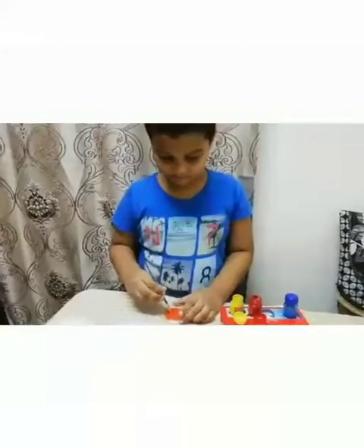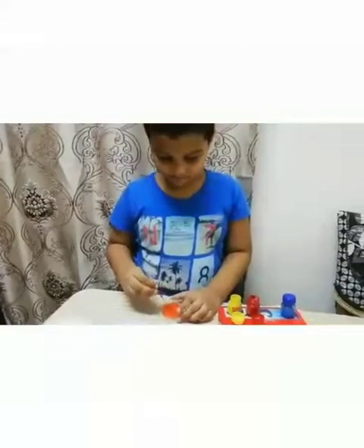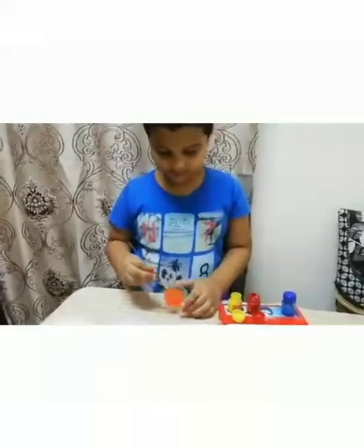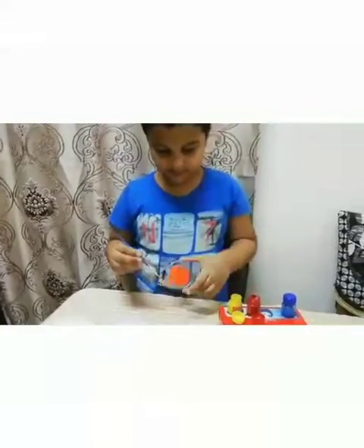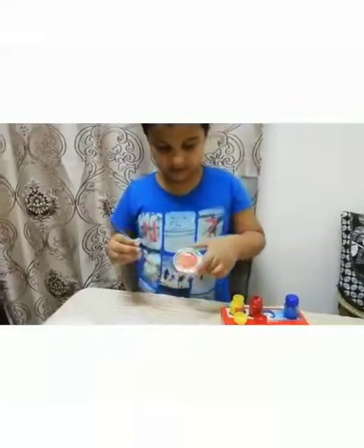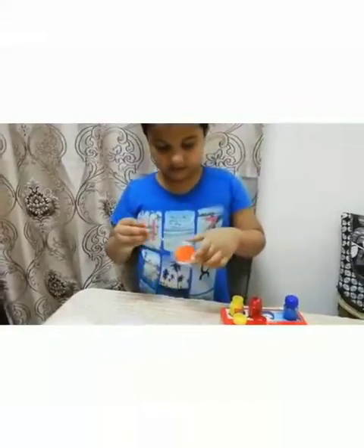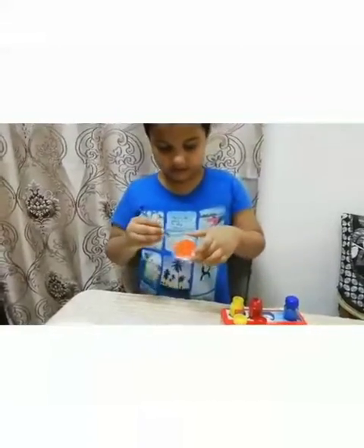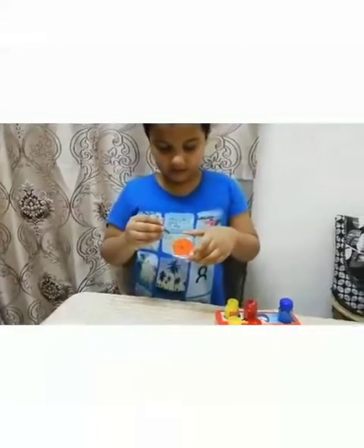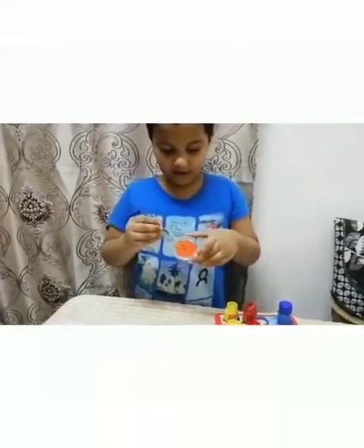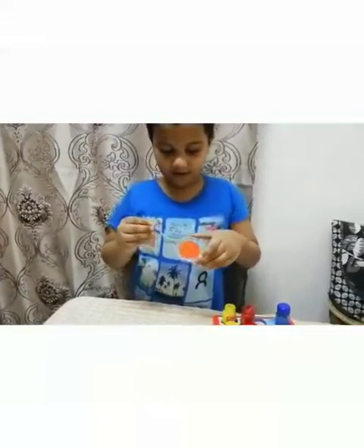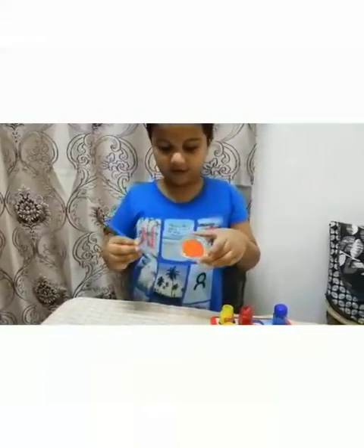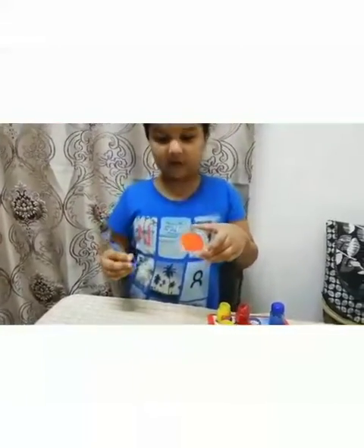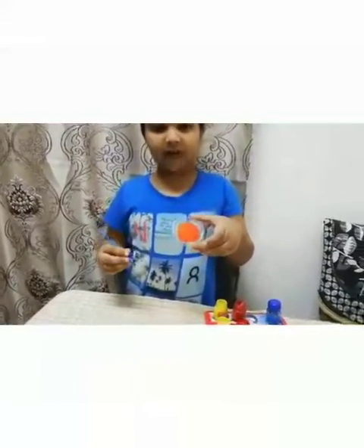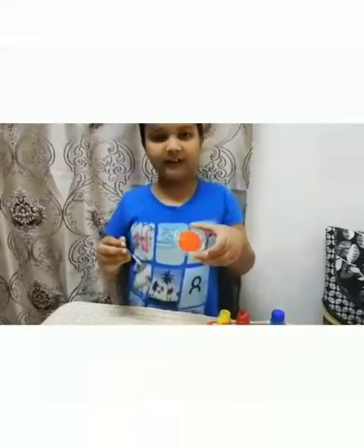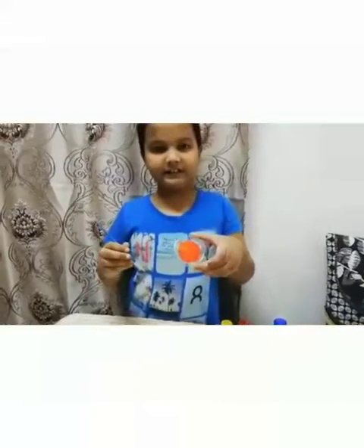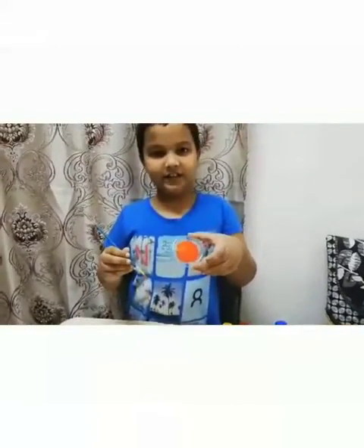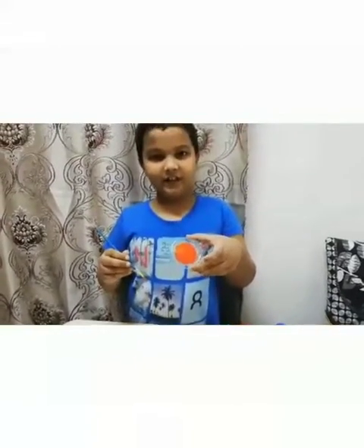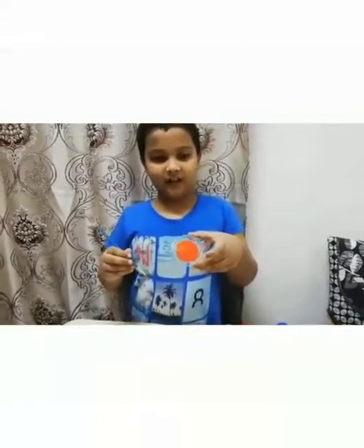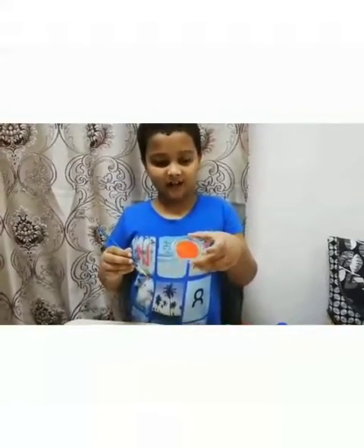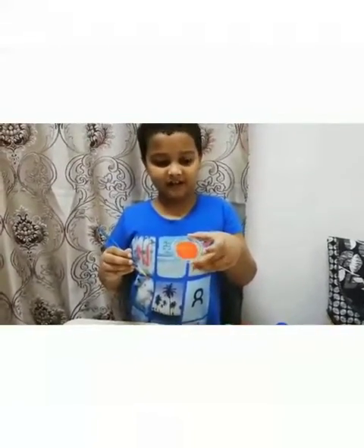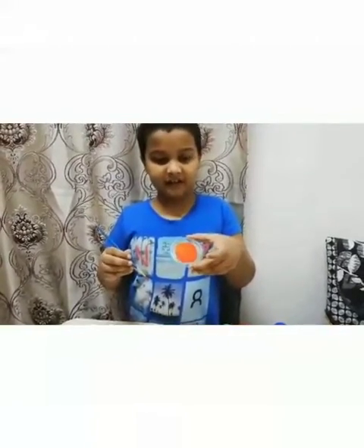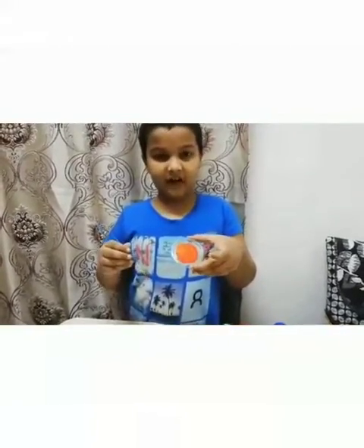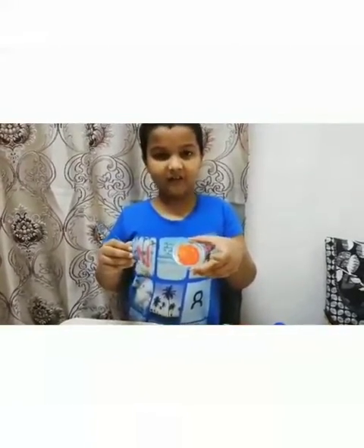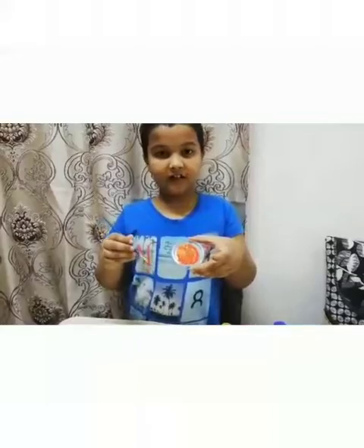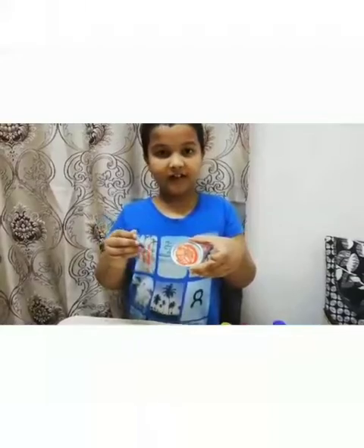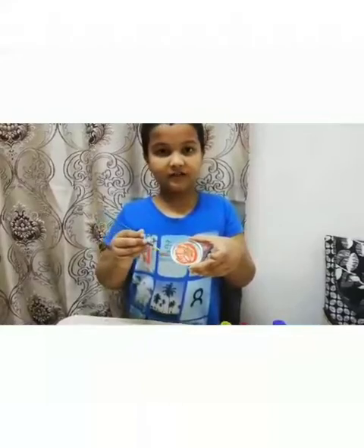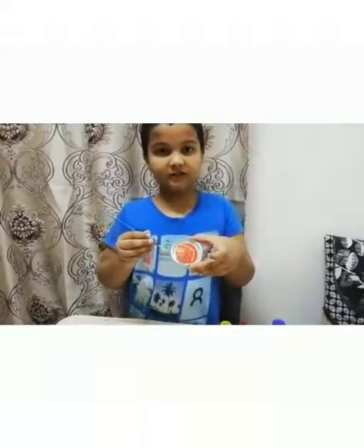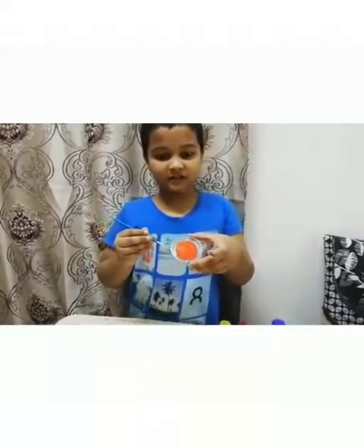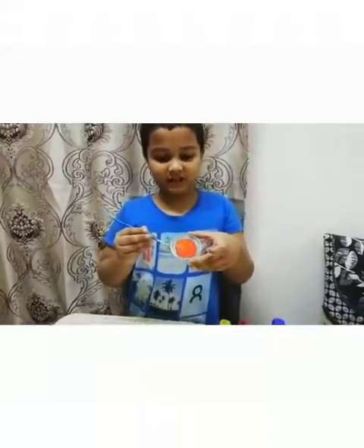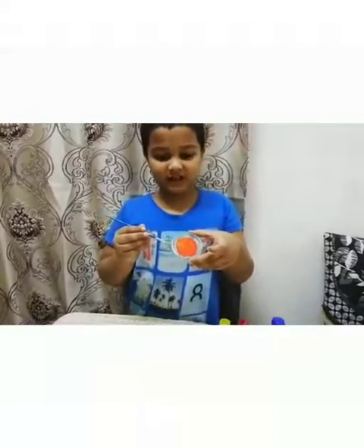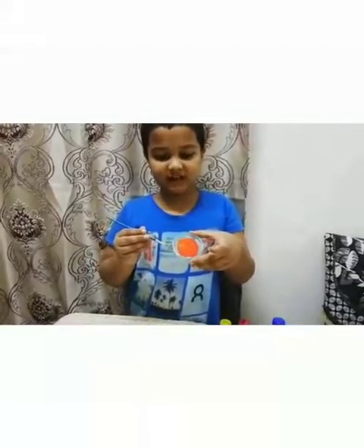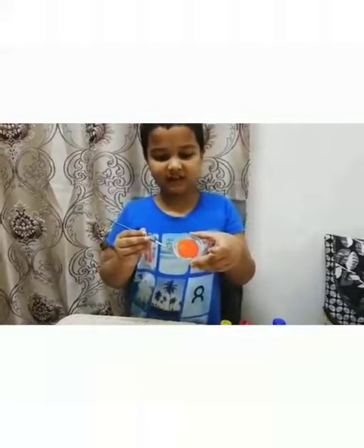Now we got orange. It is also a secondary color.